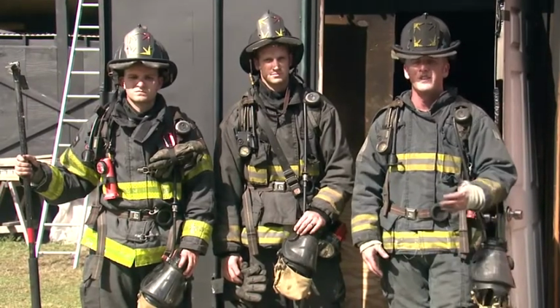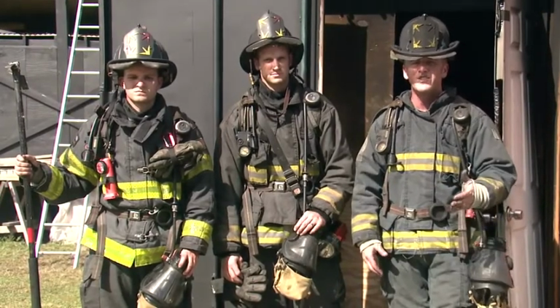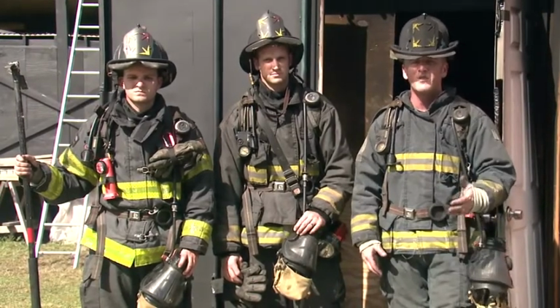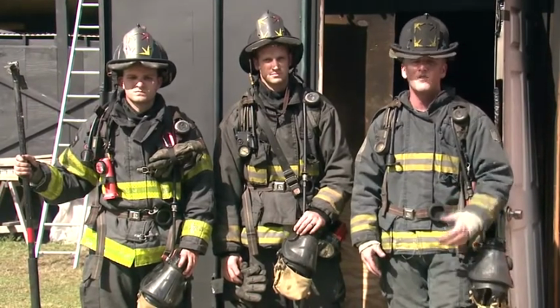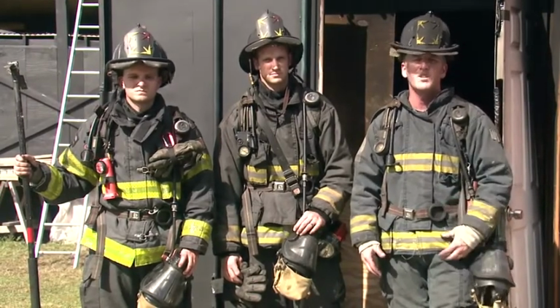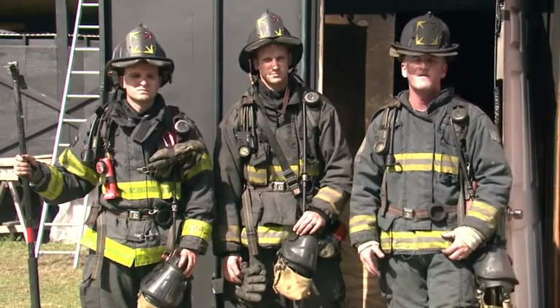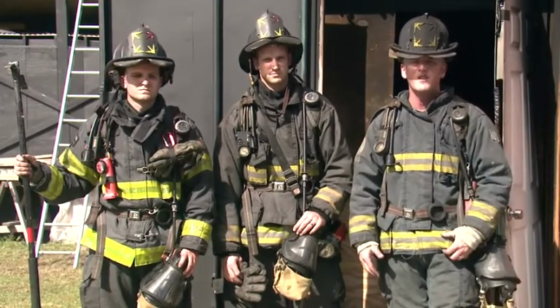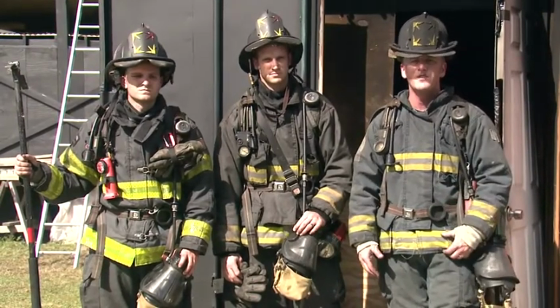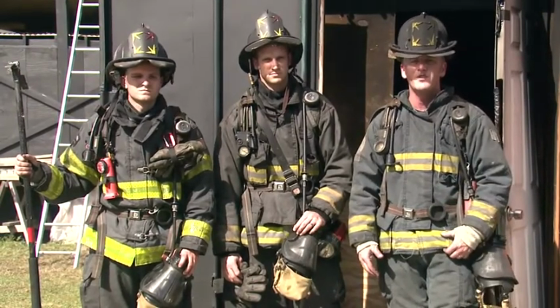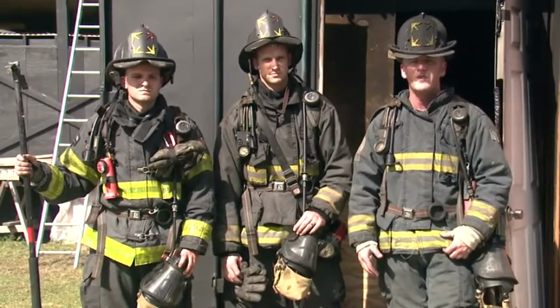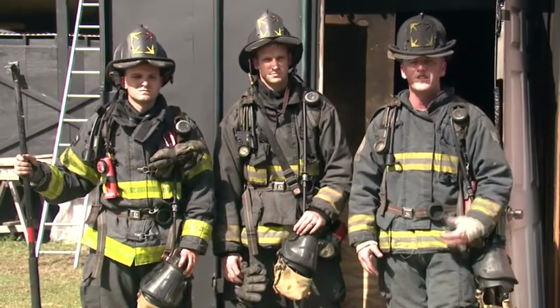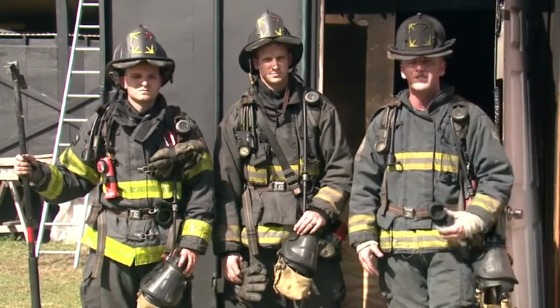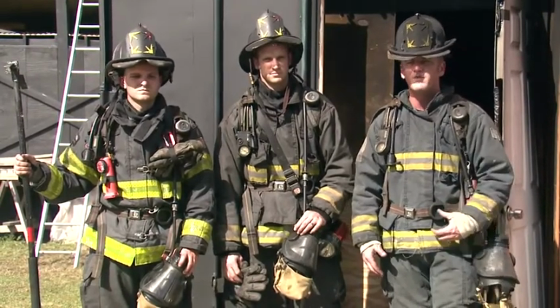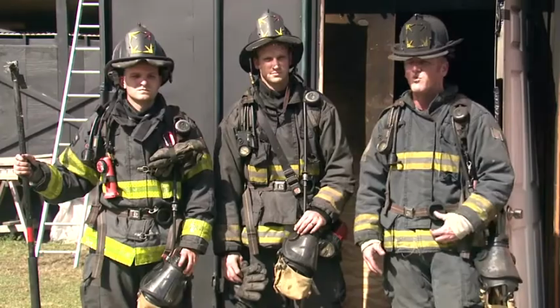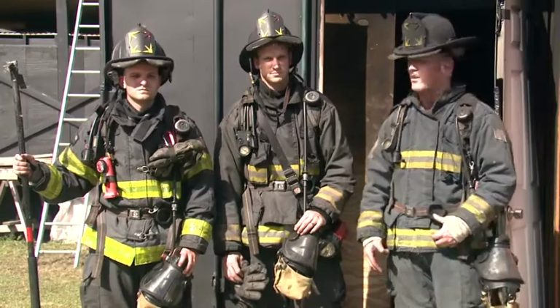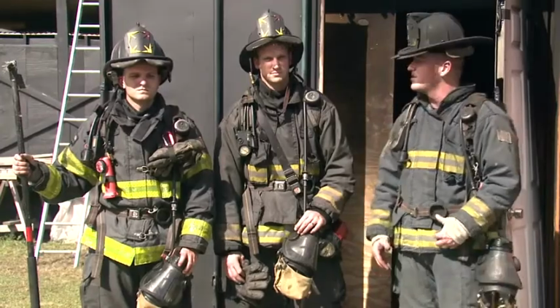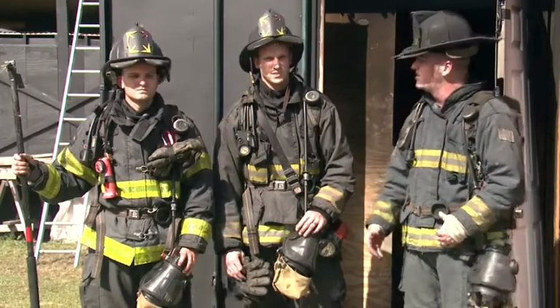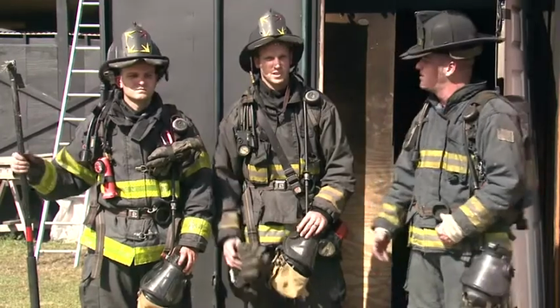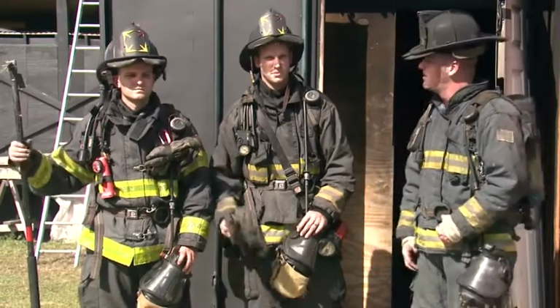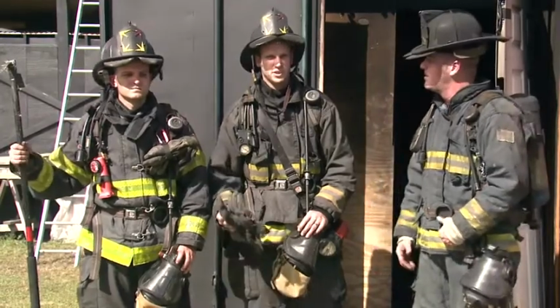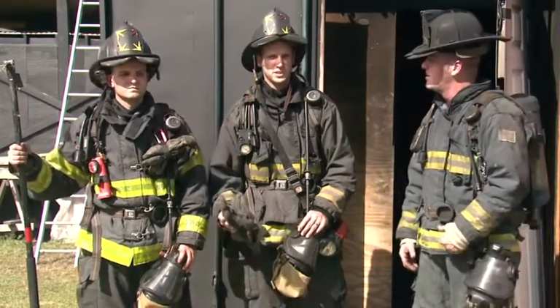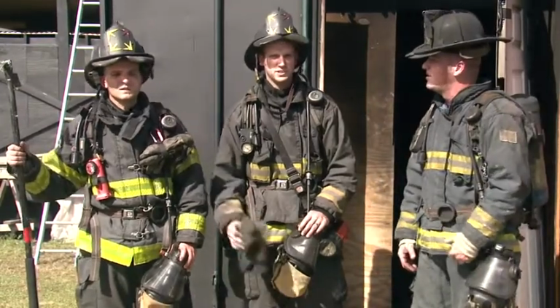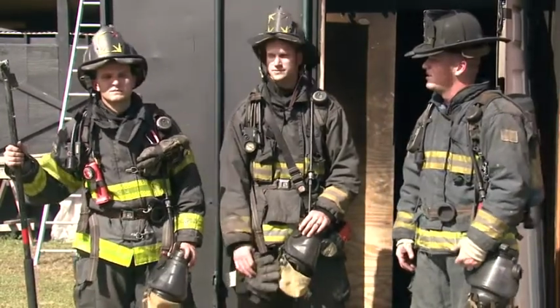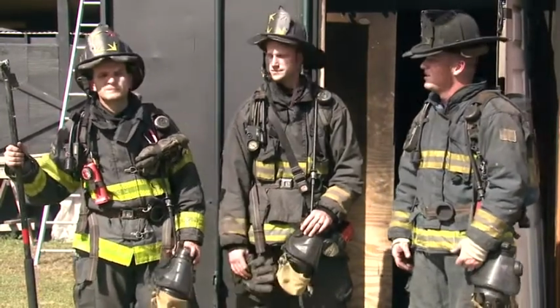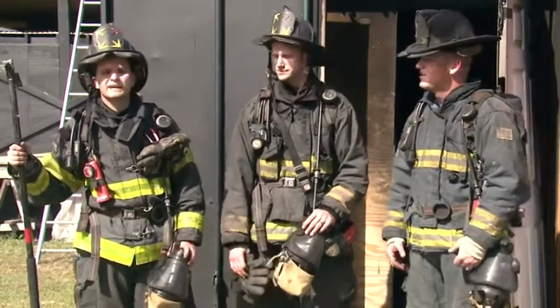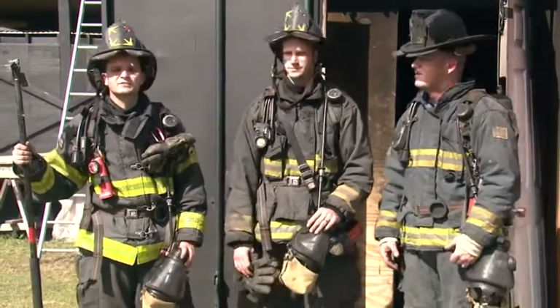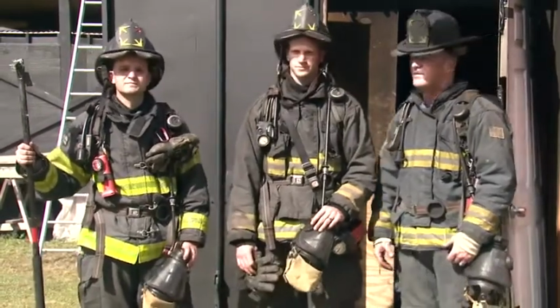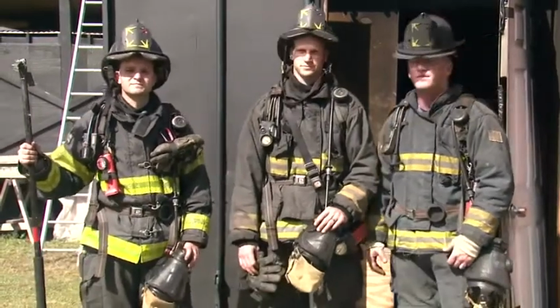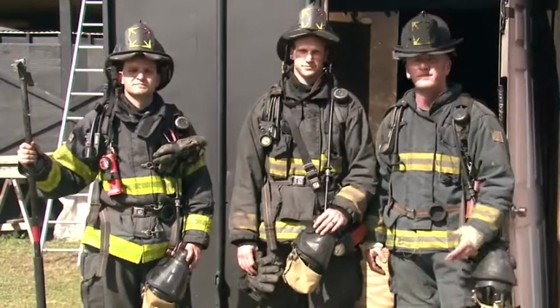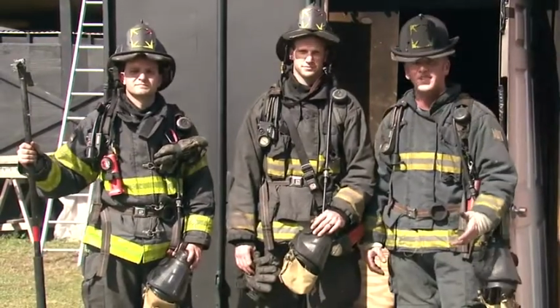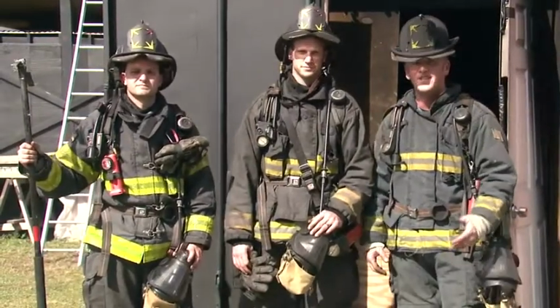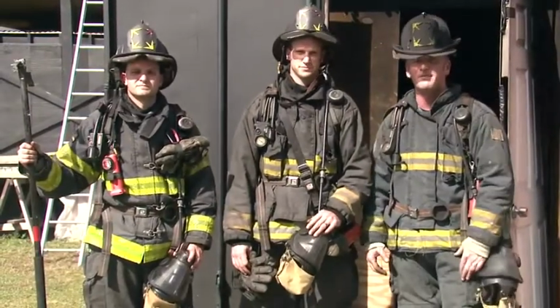Thanks so much for watching Fire Engineering Training Minutes. I'm Jim Walsh. I'm Eric Wheaton. I'm Scott Ketchum. Thanks again.